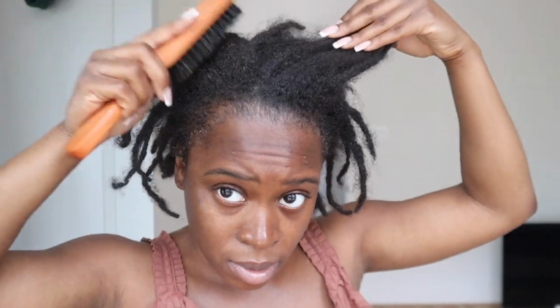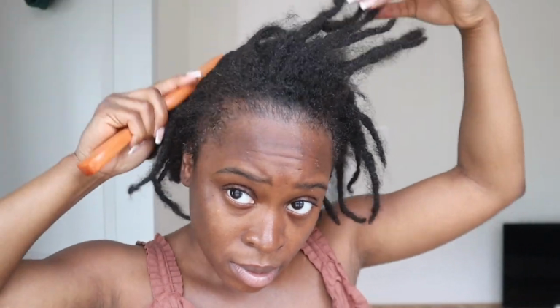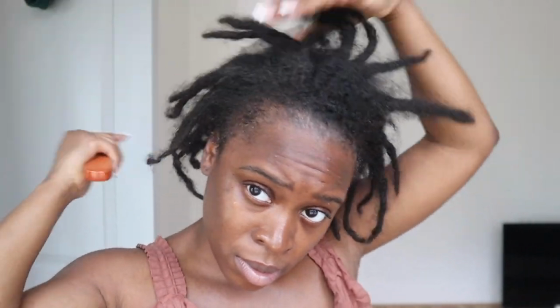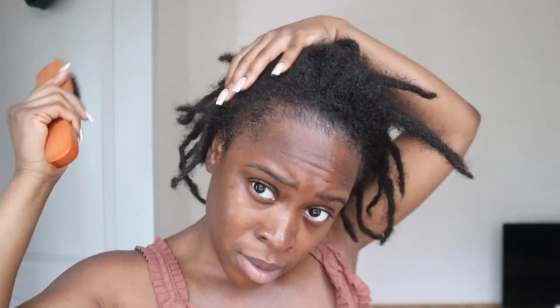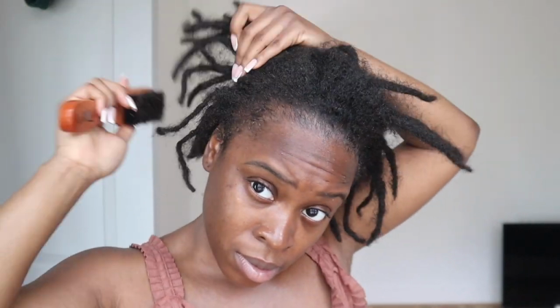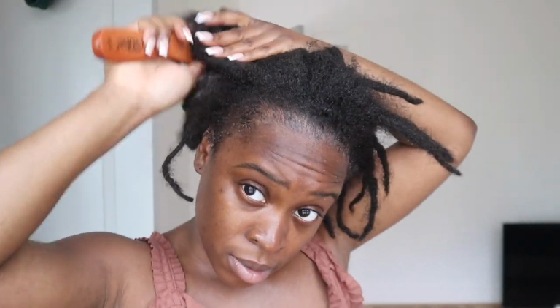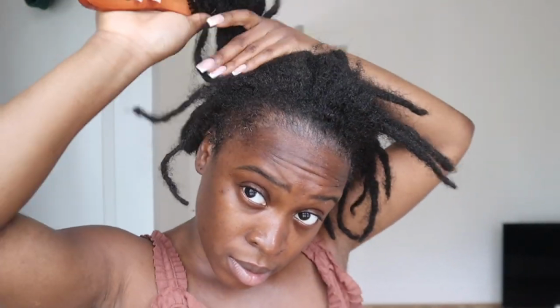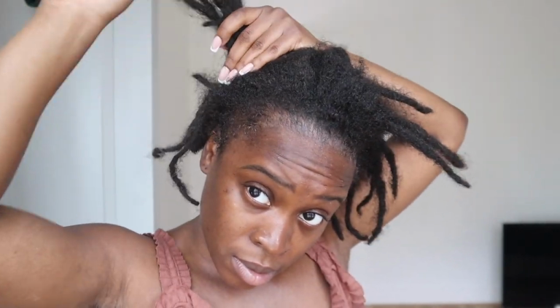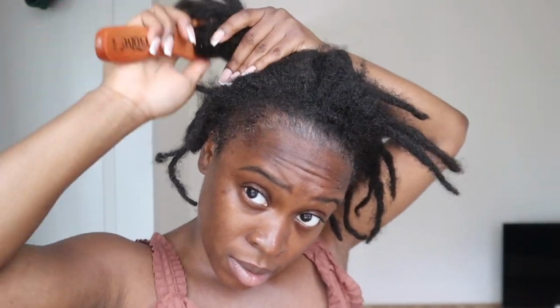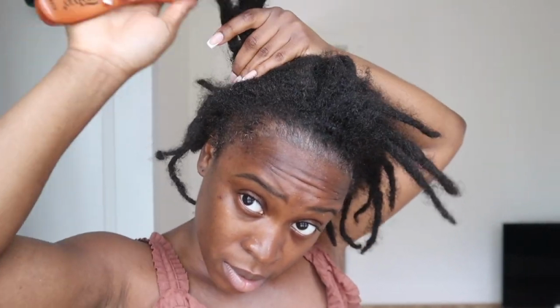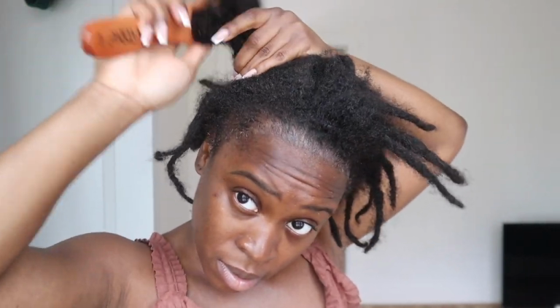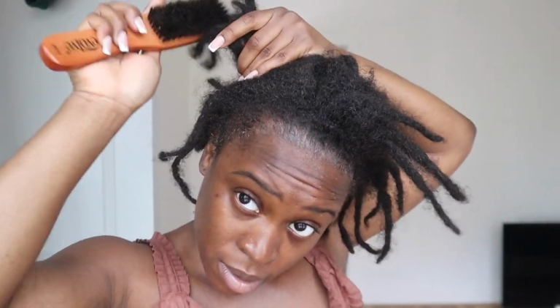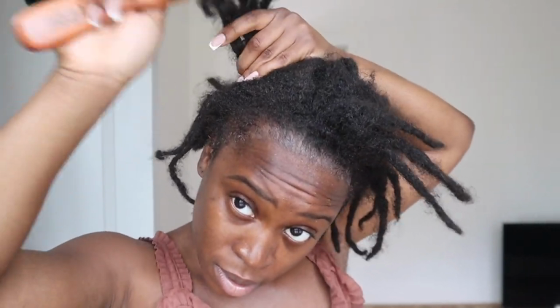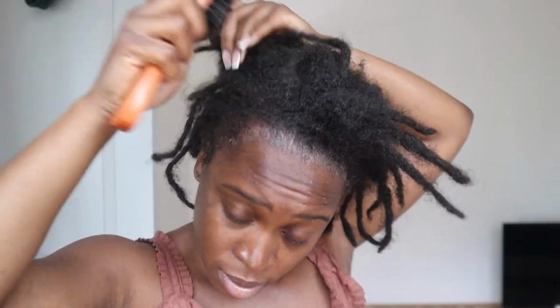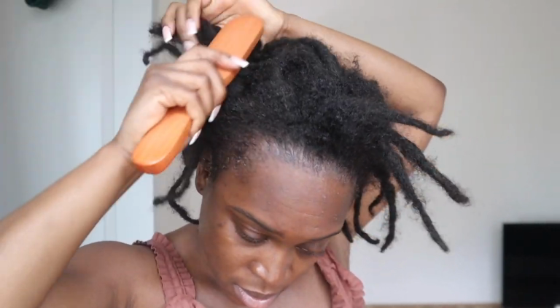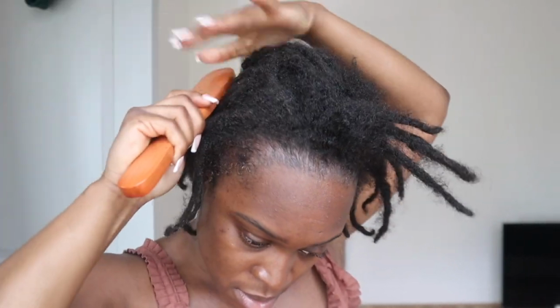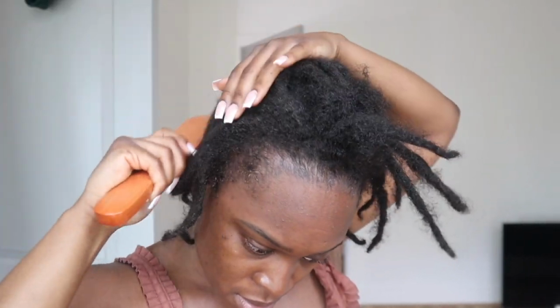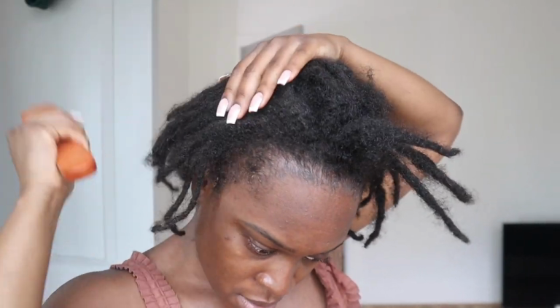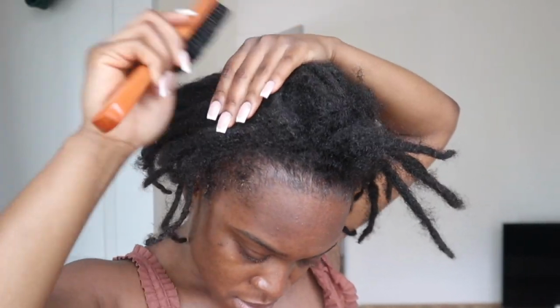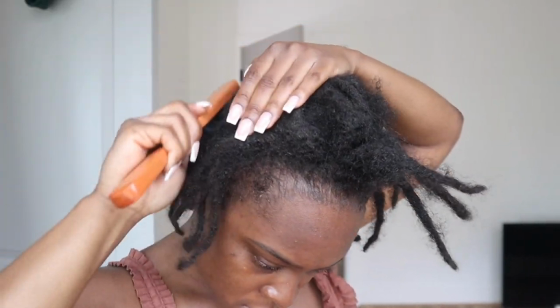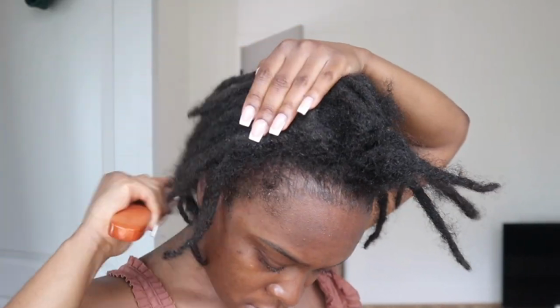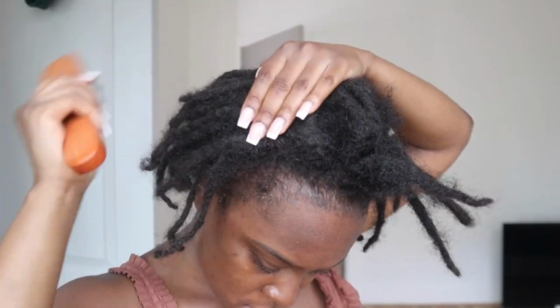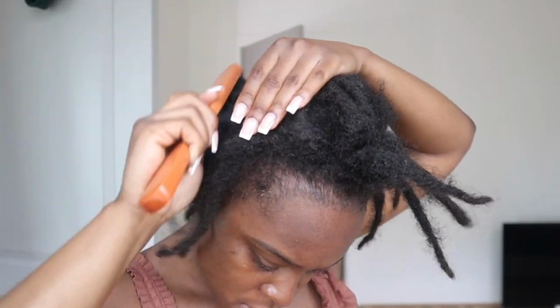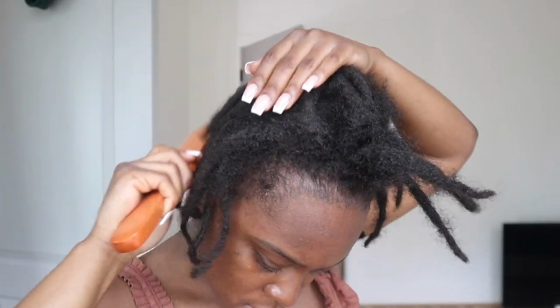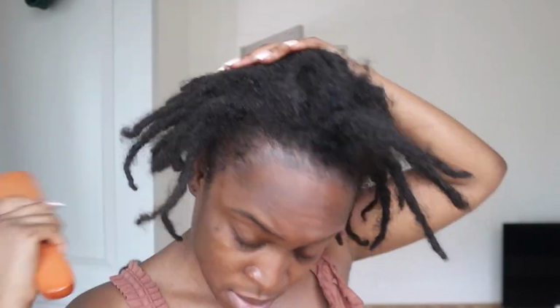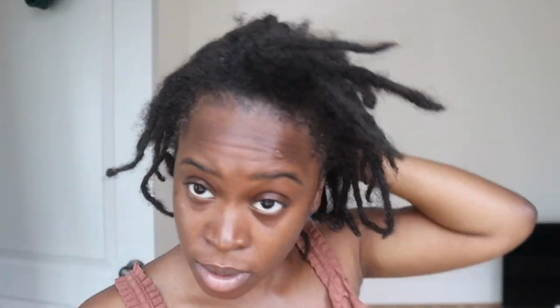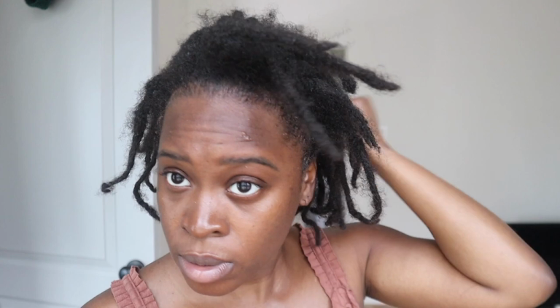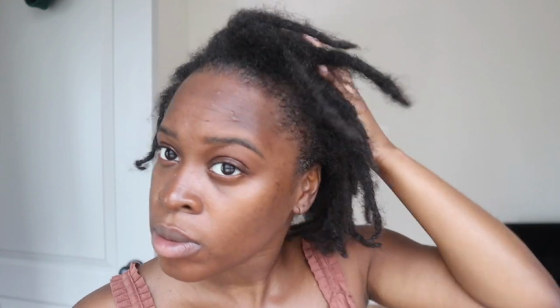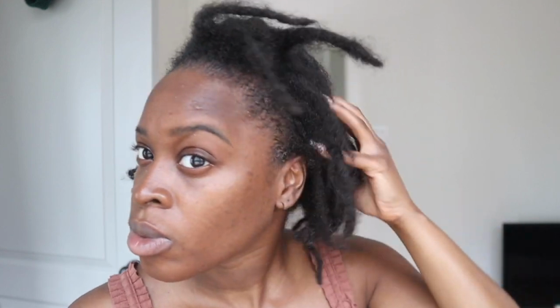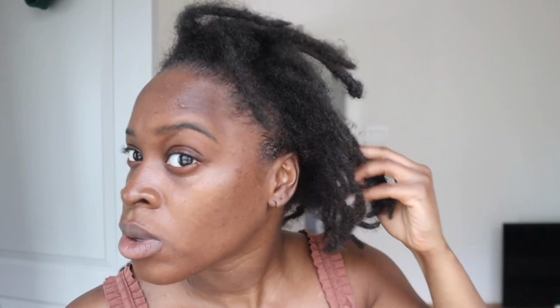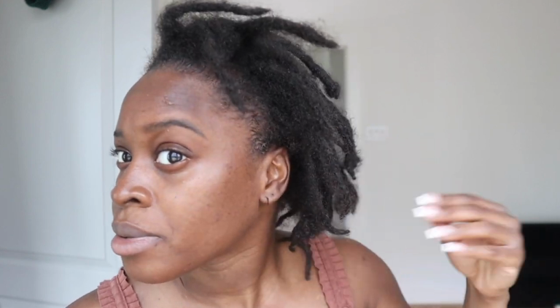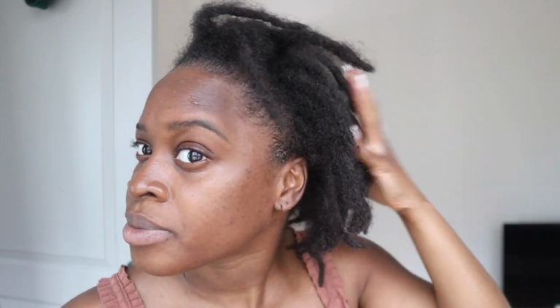Before I go in and wash my hair, I am separating my locks because some of them were sticking together due to always being in a ponytail.